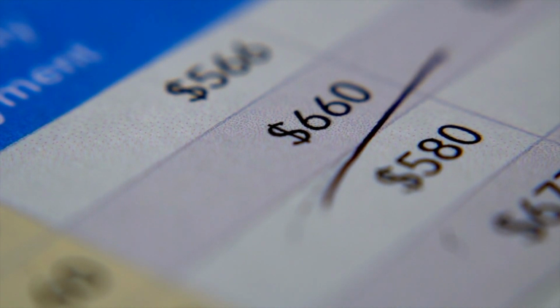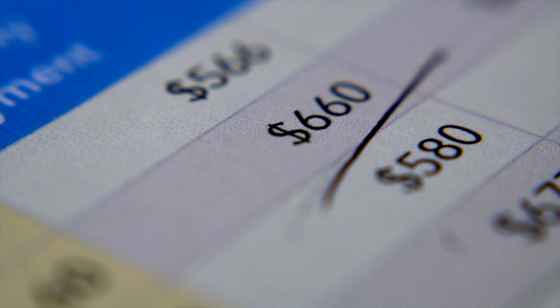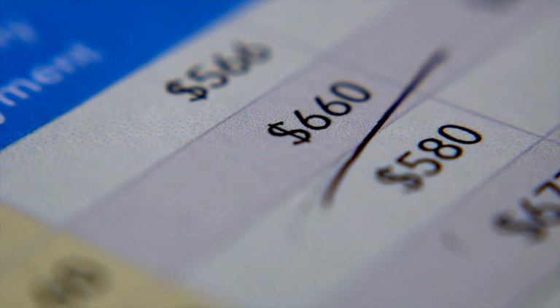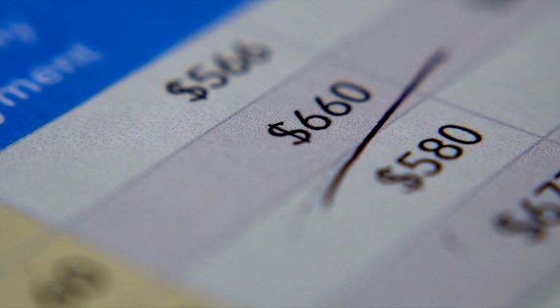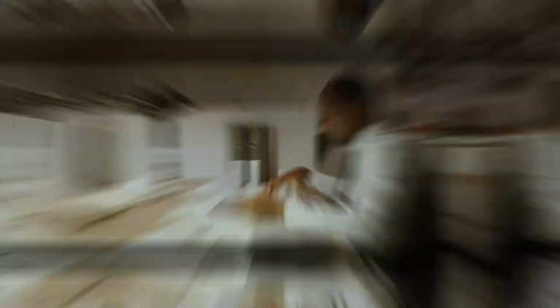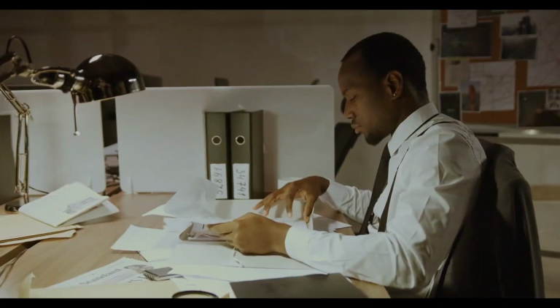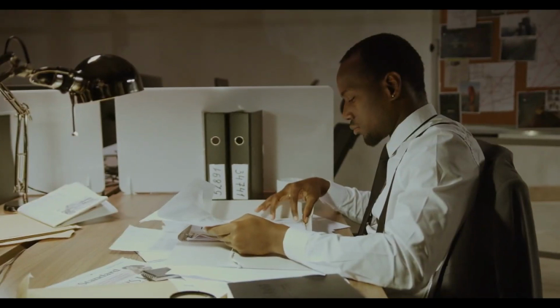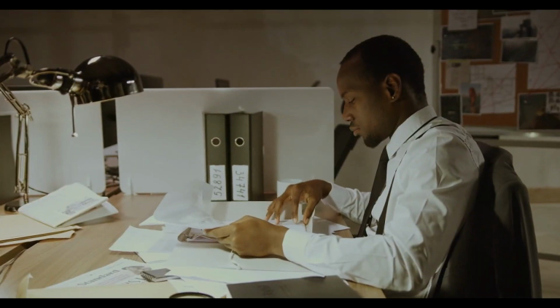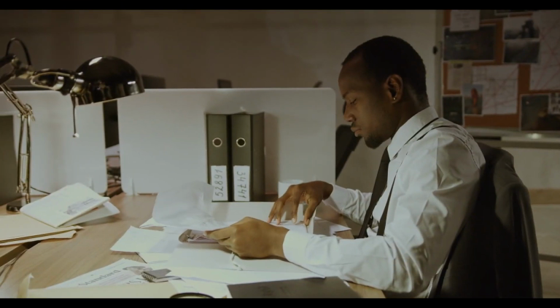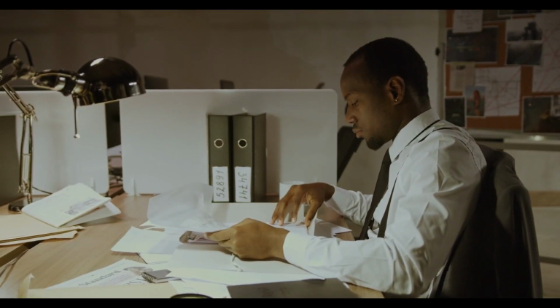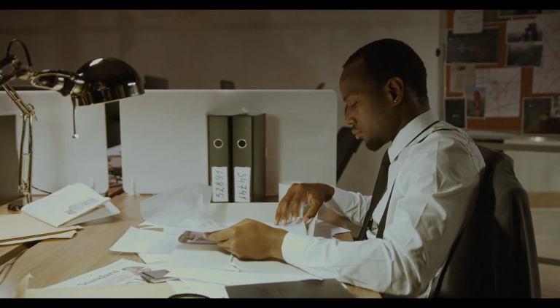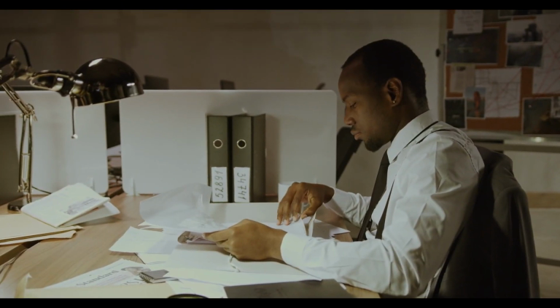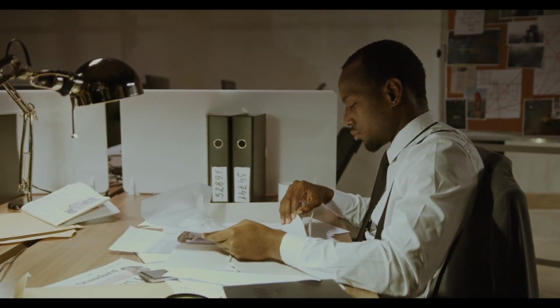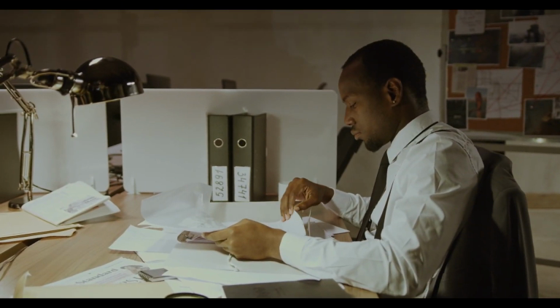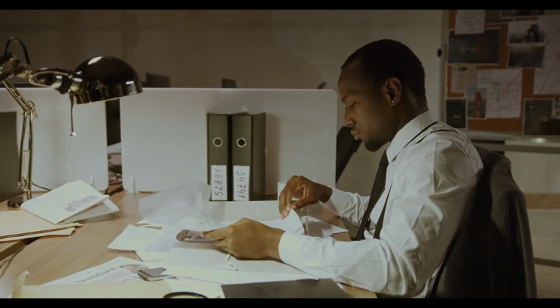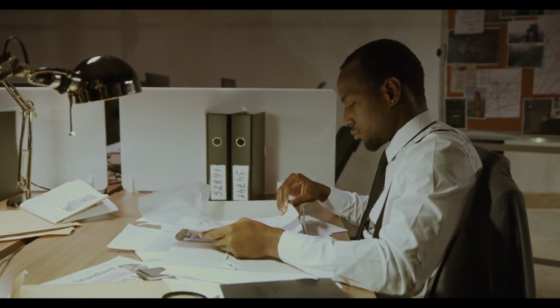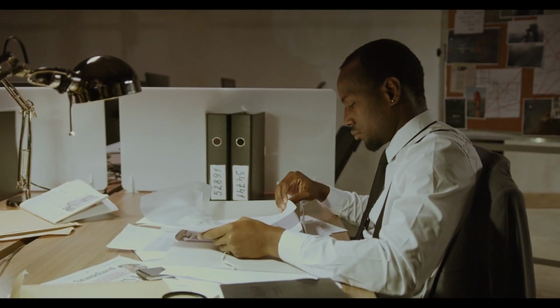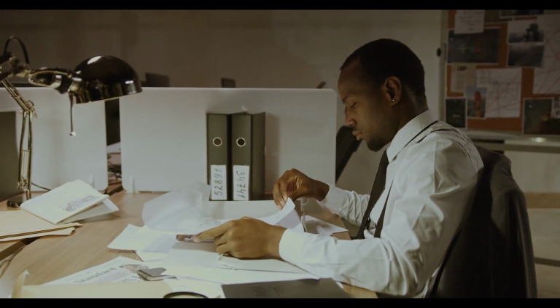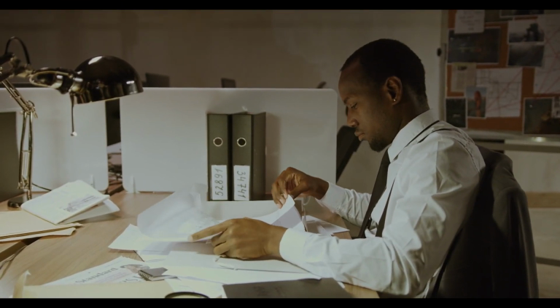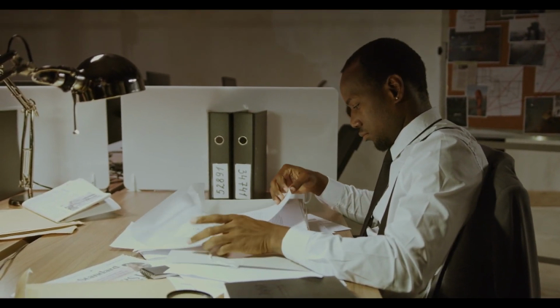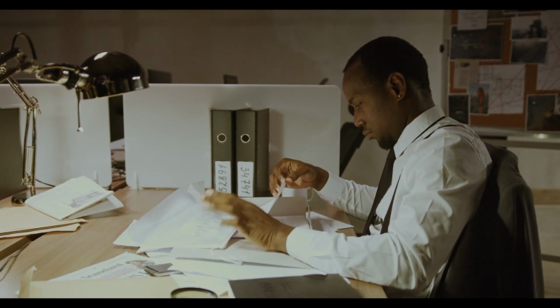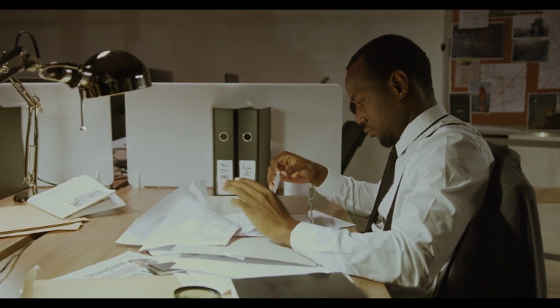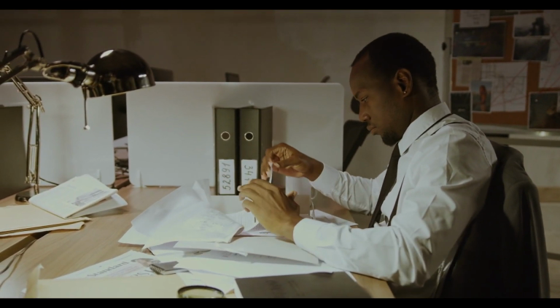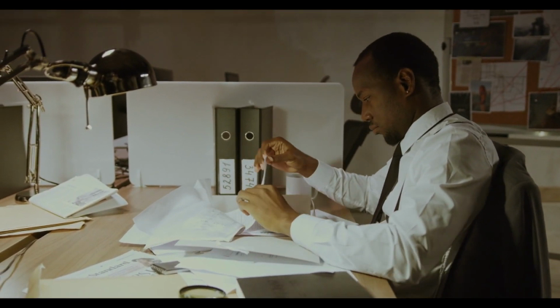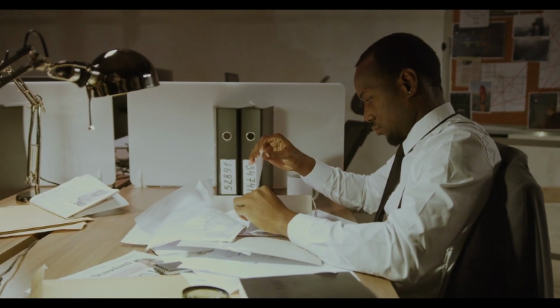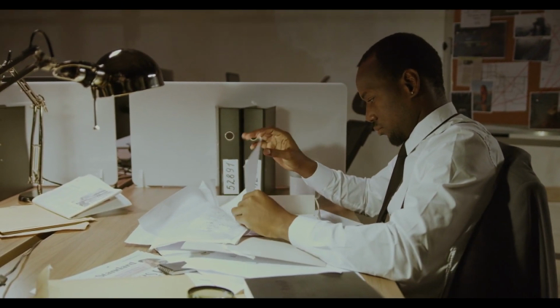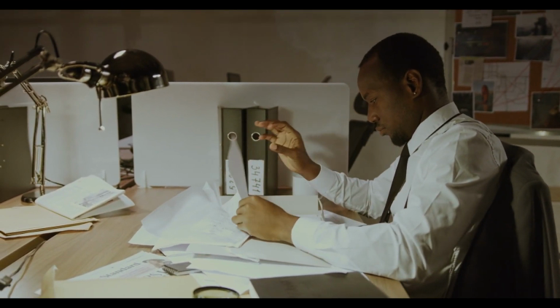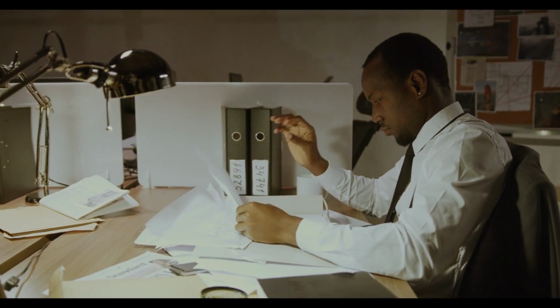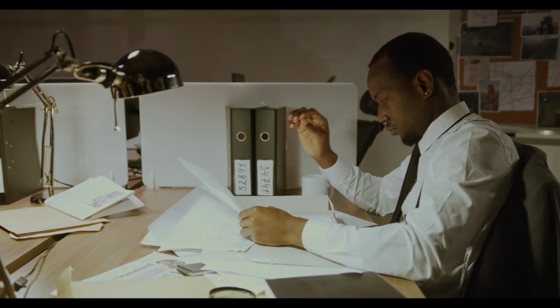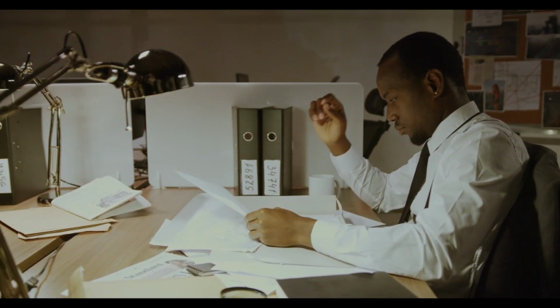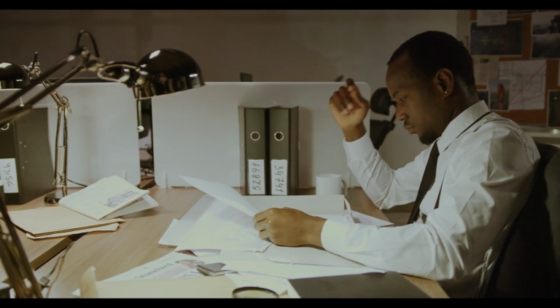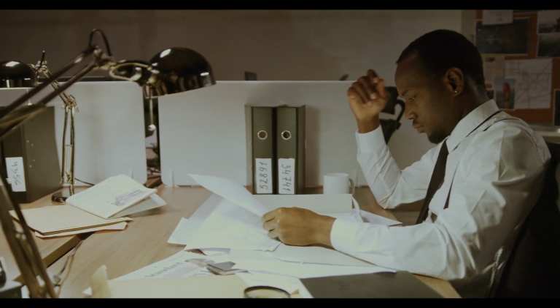Regularly reviewing your spending patterns allows you to make informed decisions and adjust your budget accordingly.